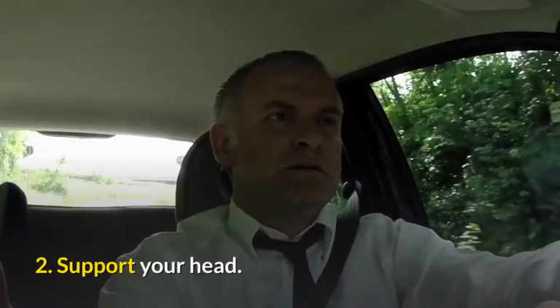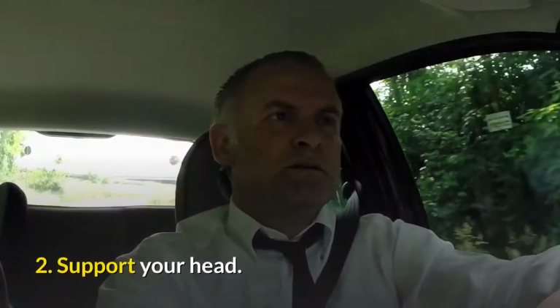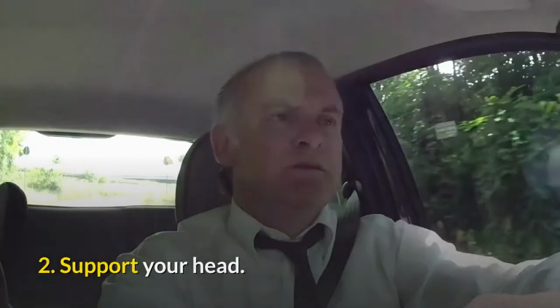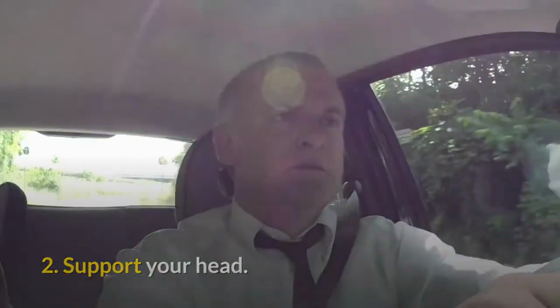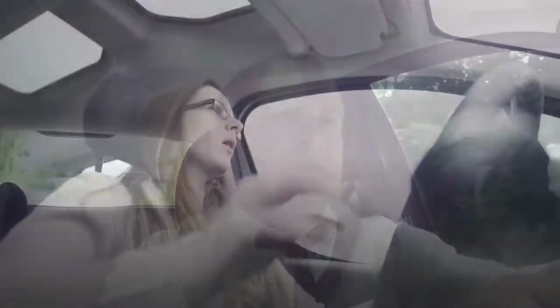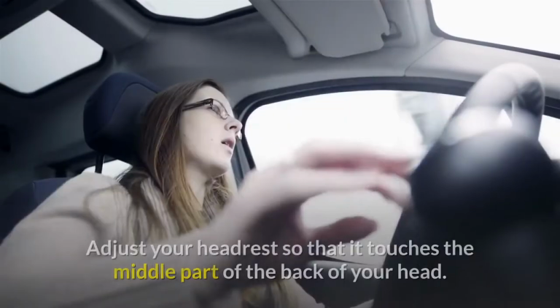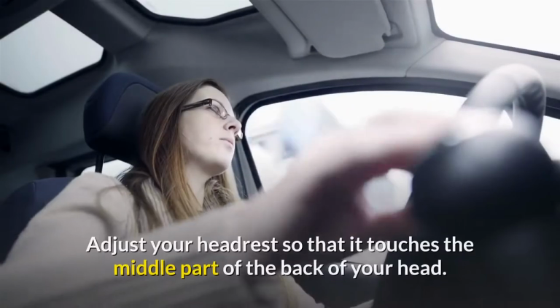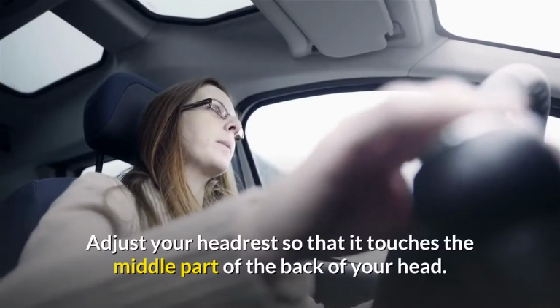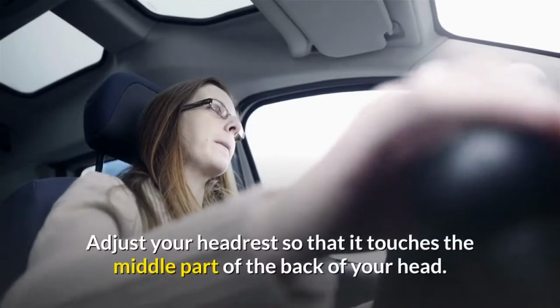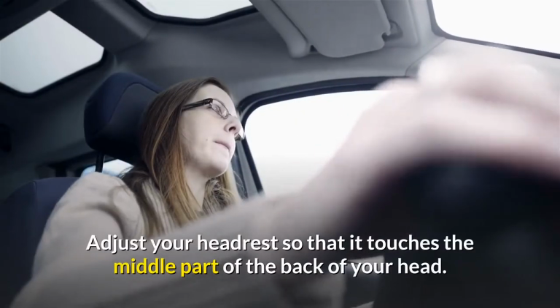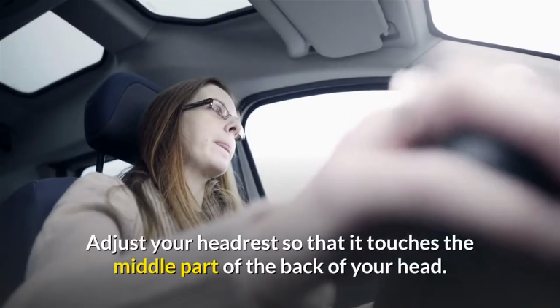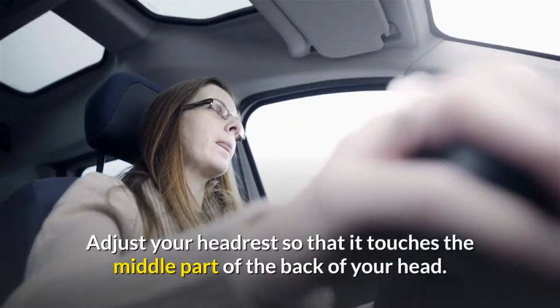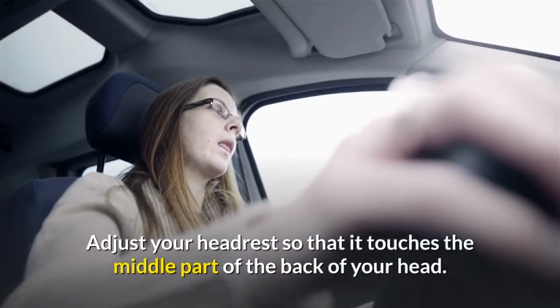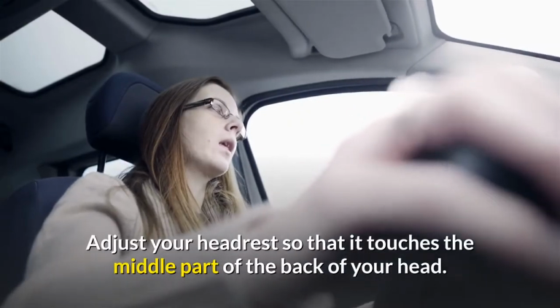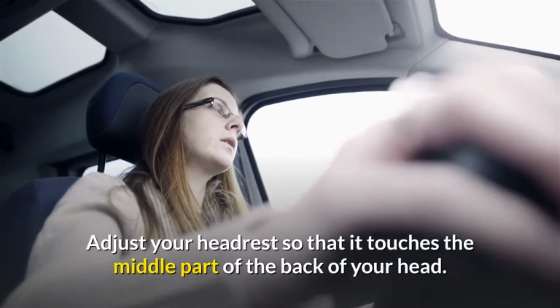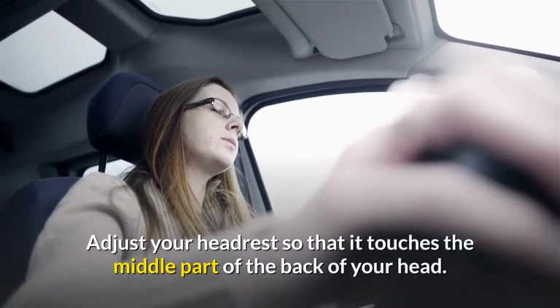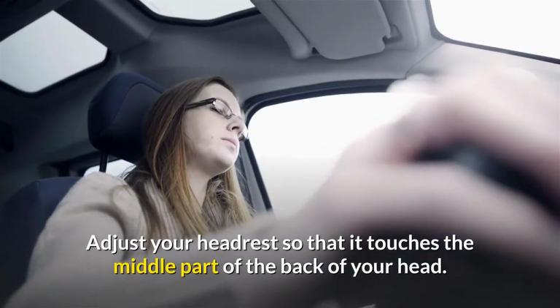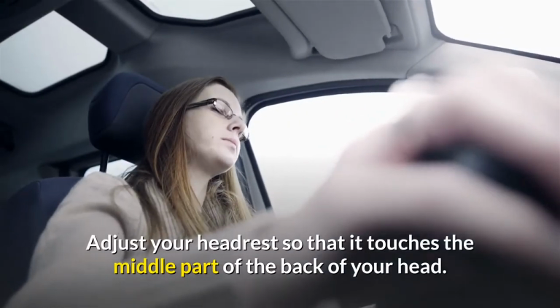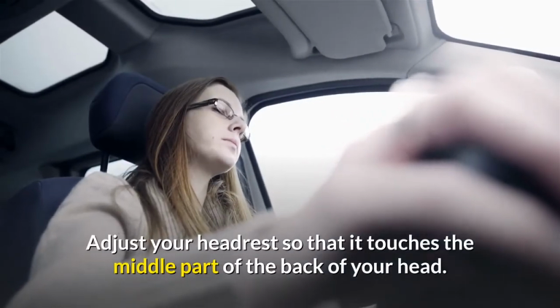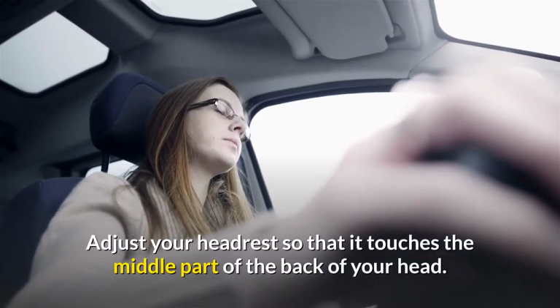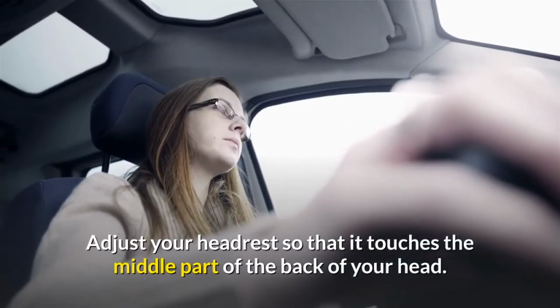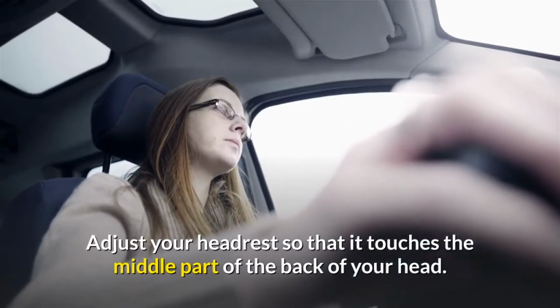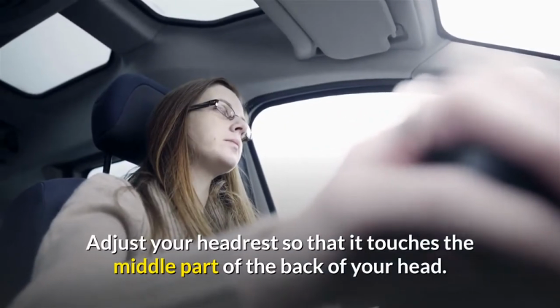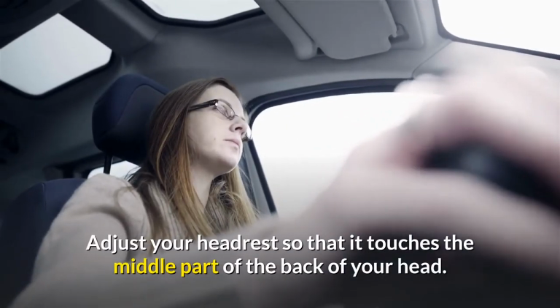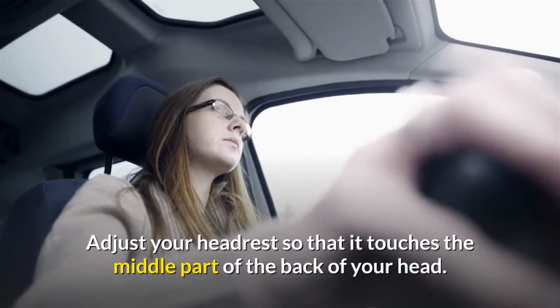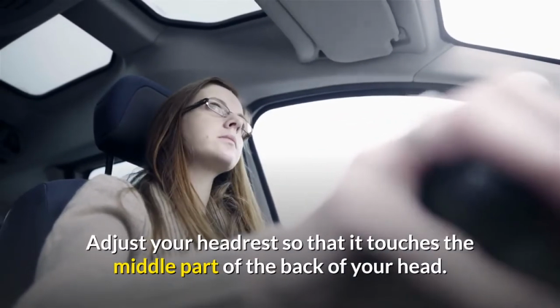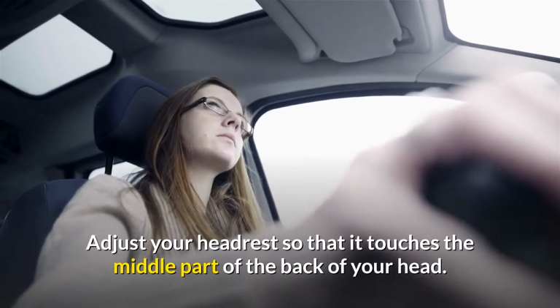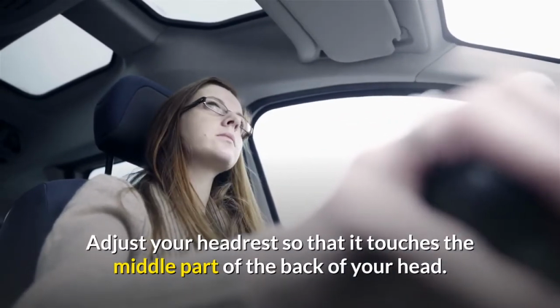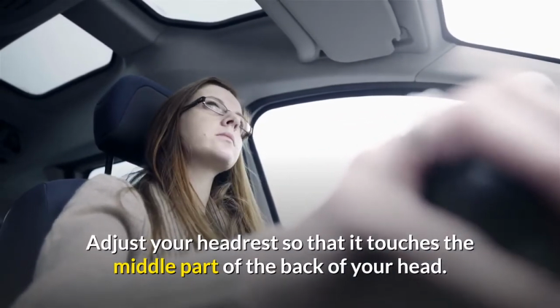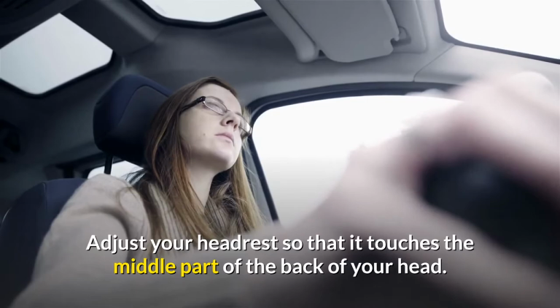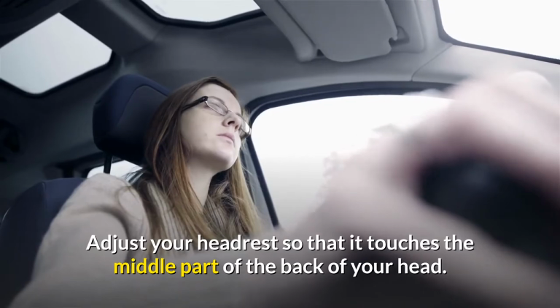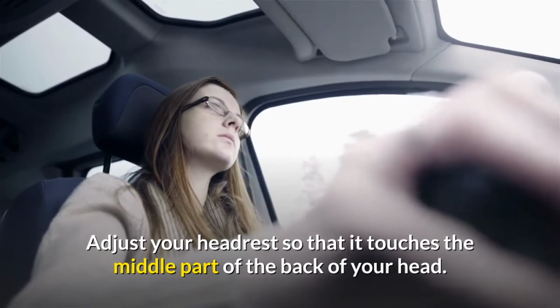2. Support your head. Adjust your headrest so that it touches the middle part of the back of your head.